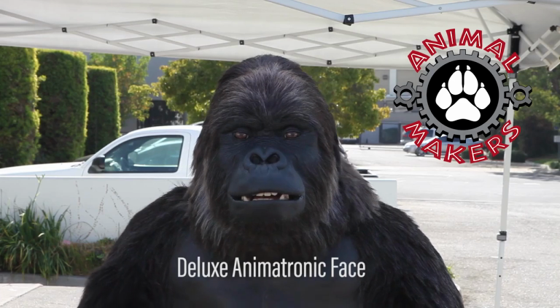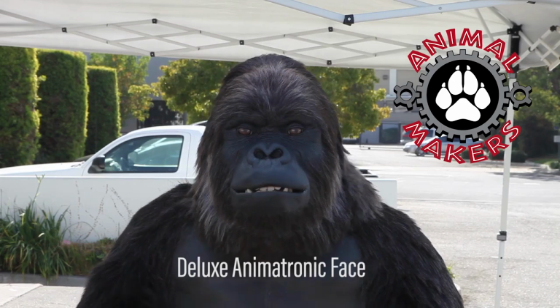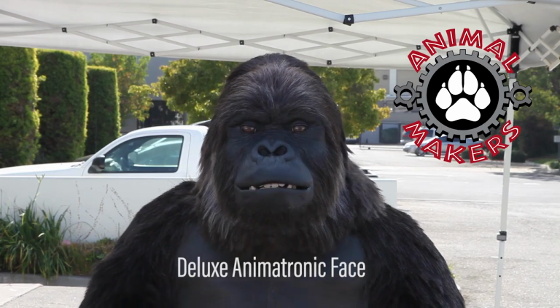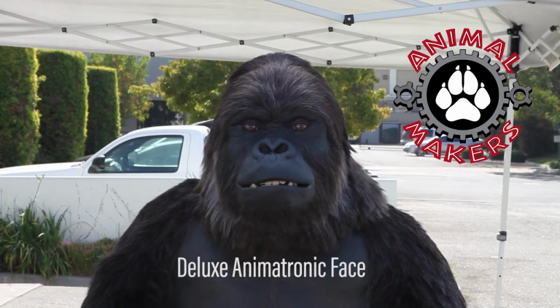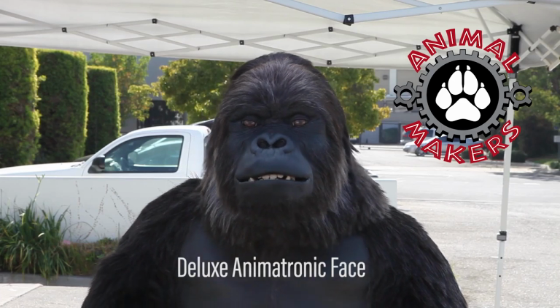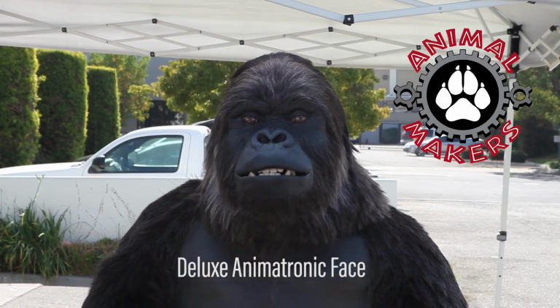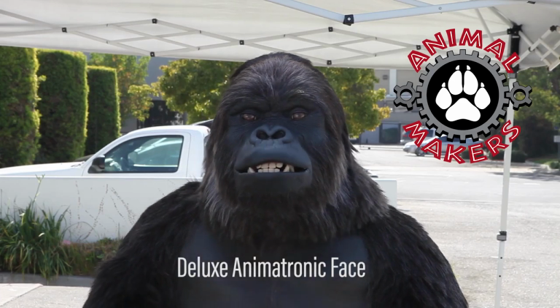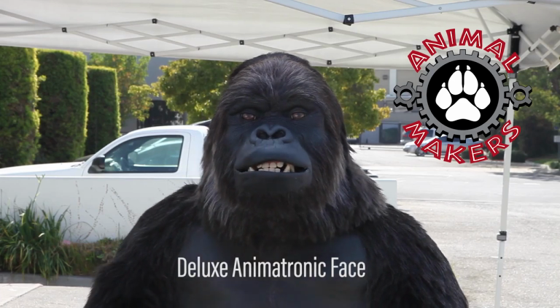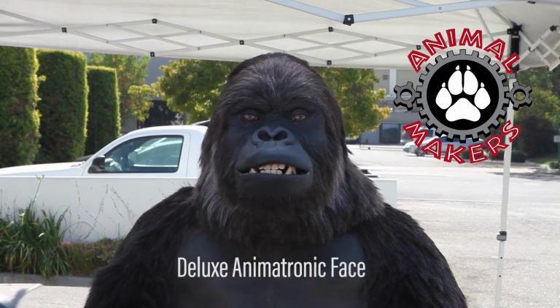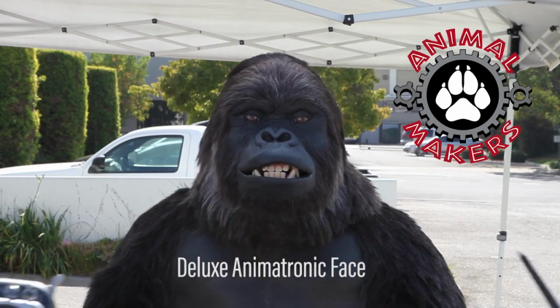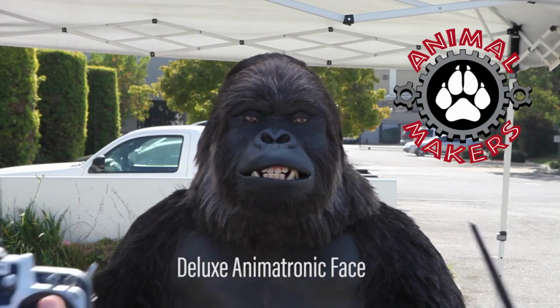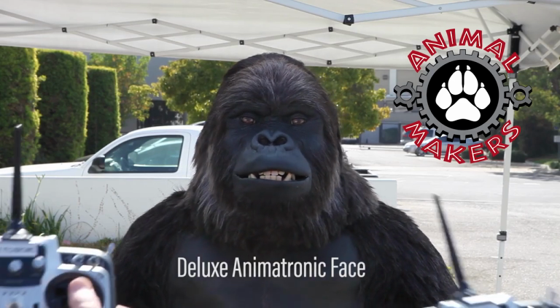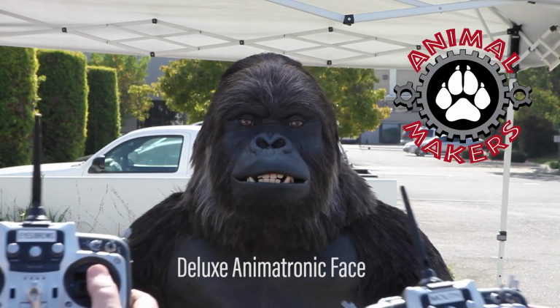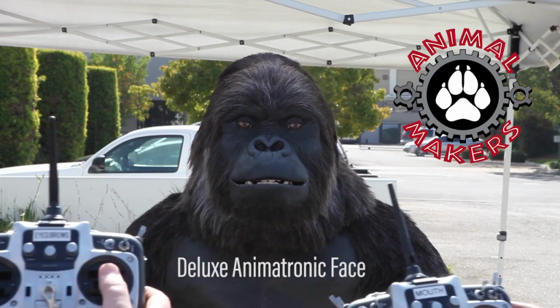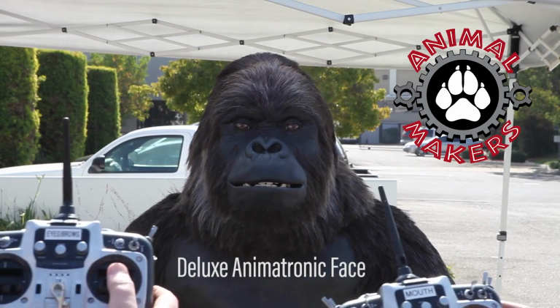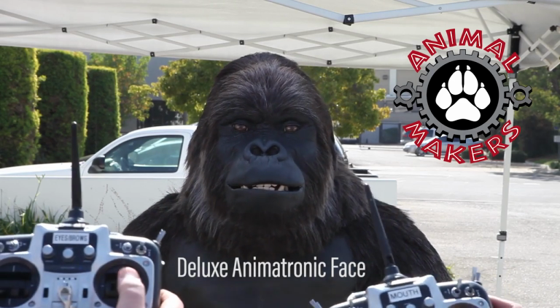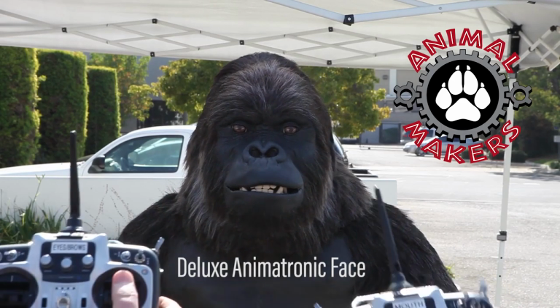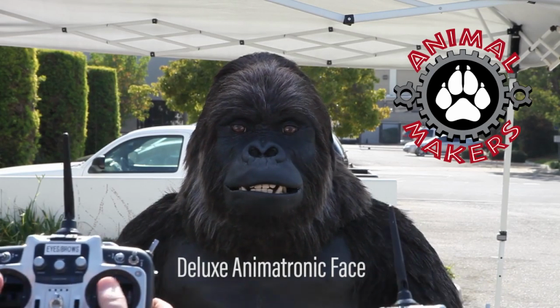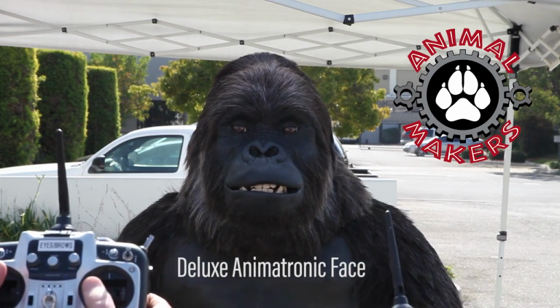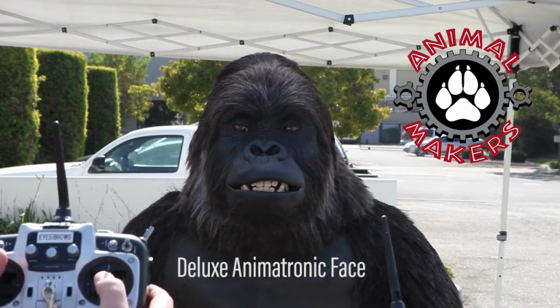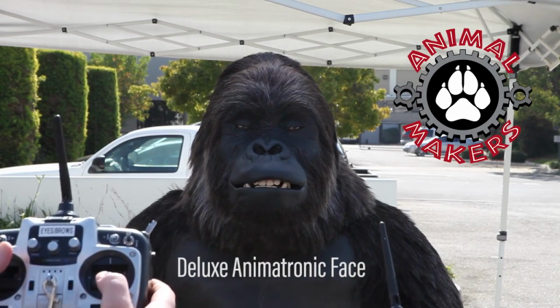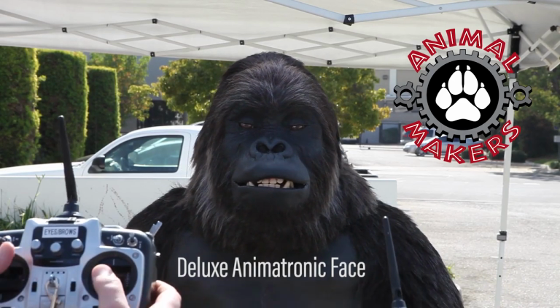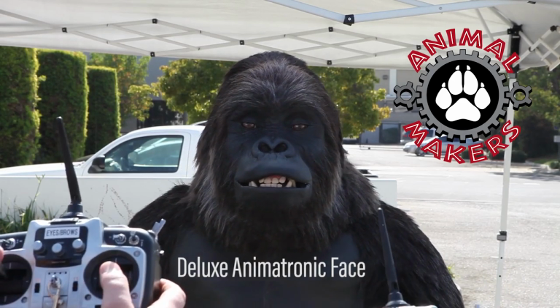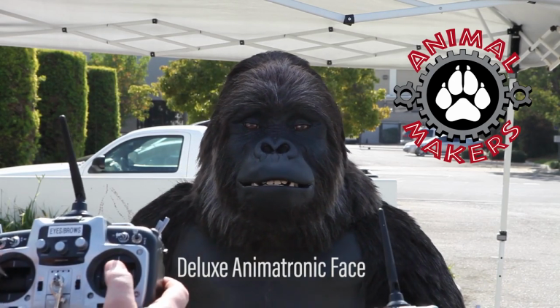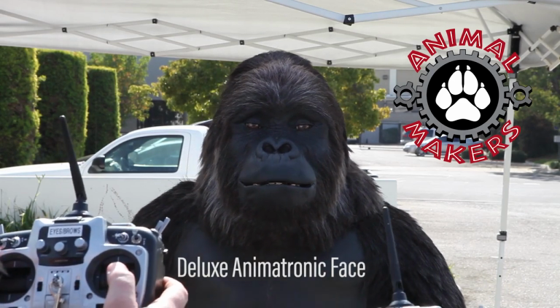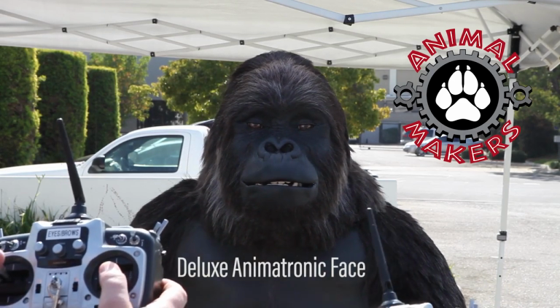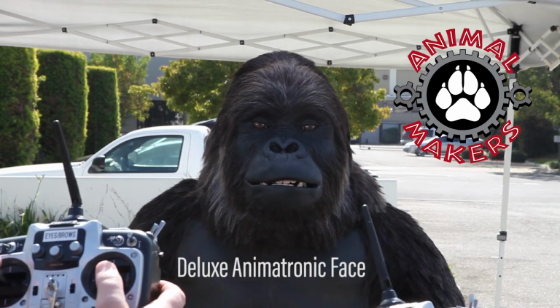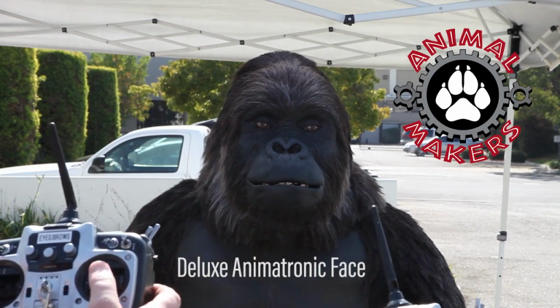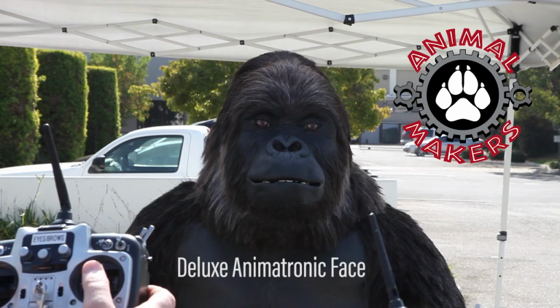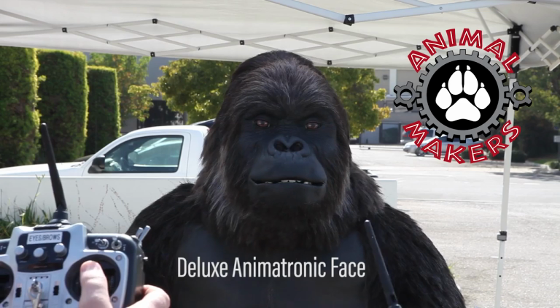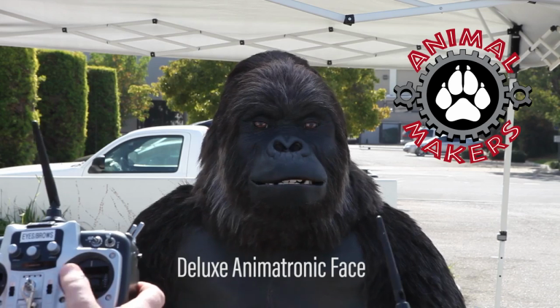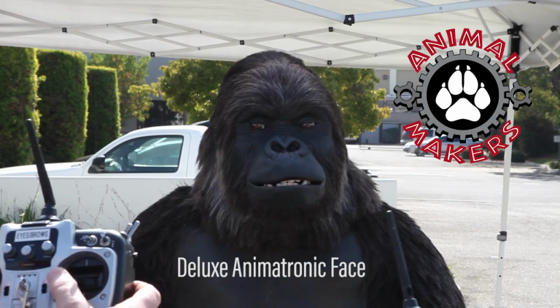Hi, this is Jim from Animal Makers, here to talk to you about our Deluxe Animatronic Face.